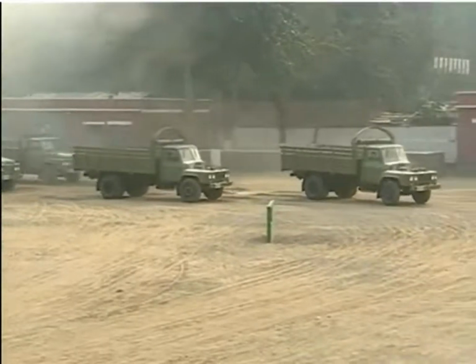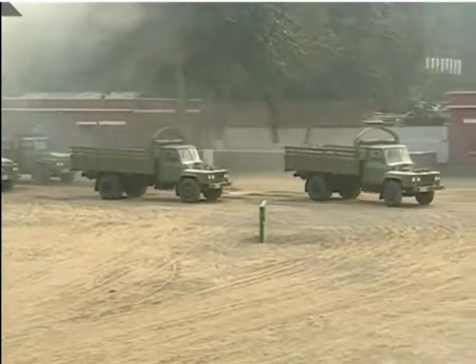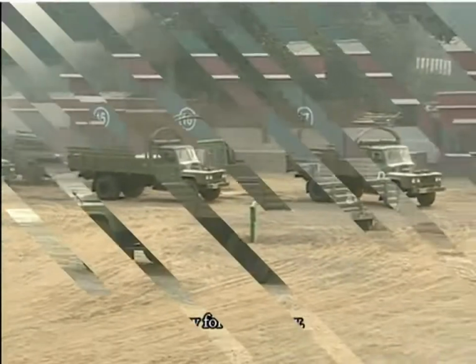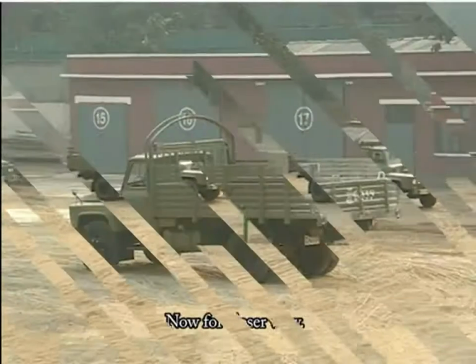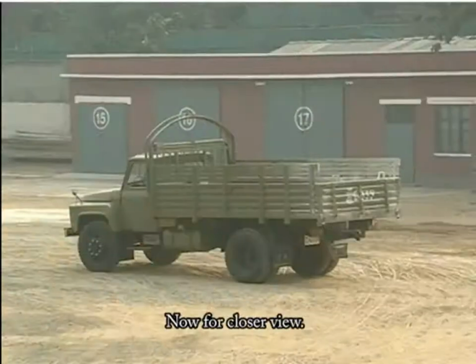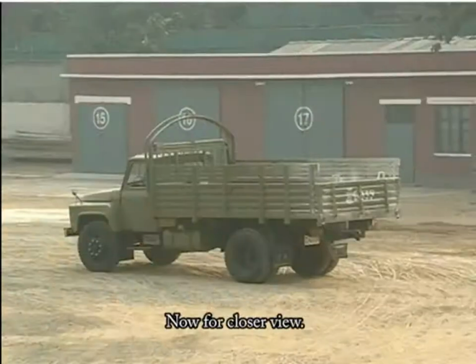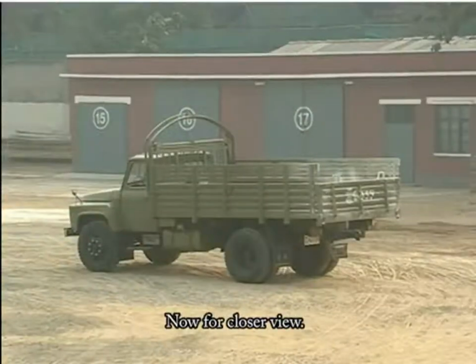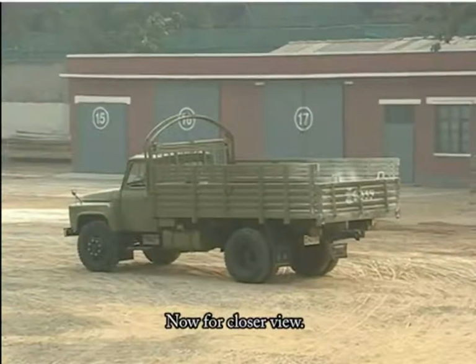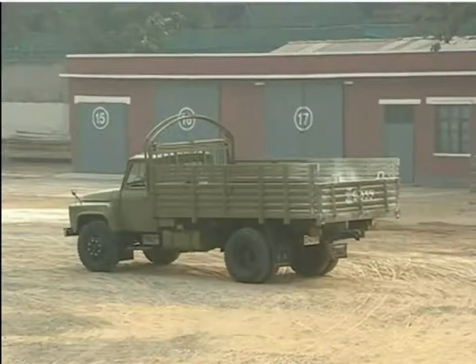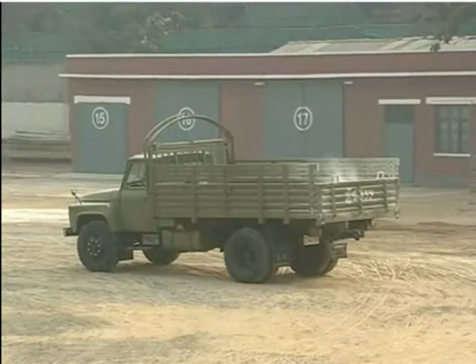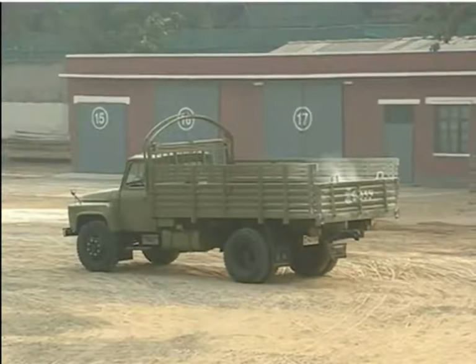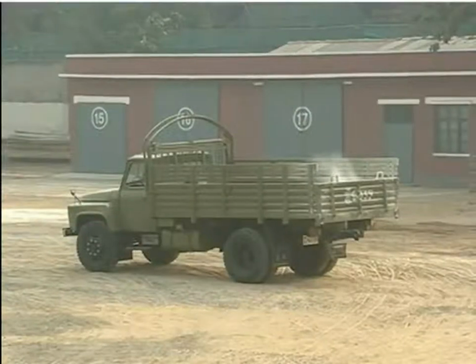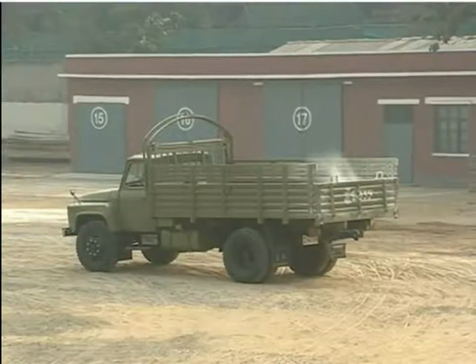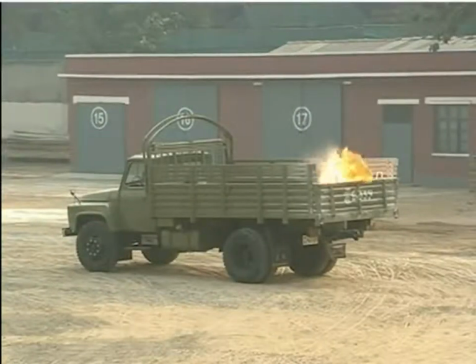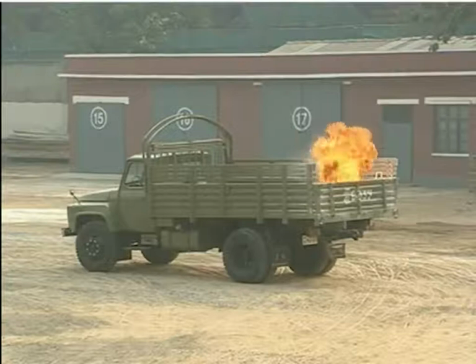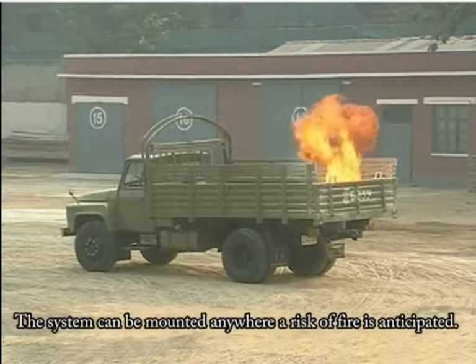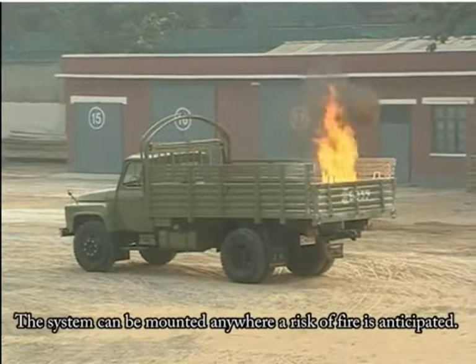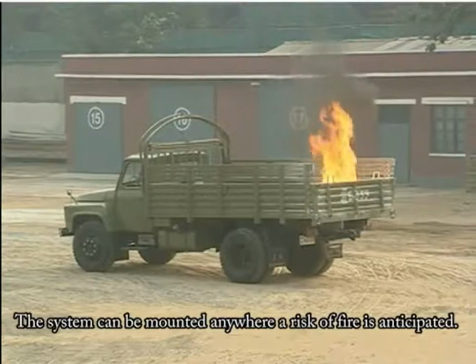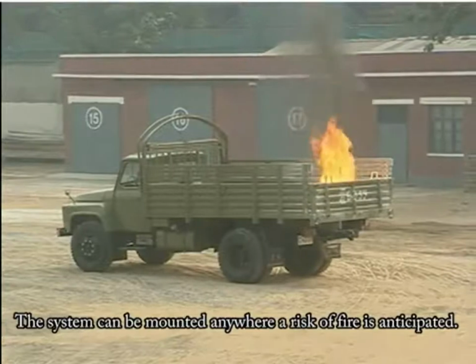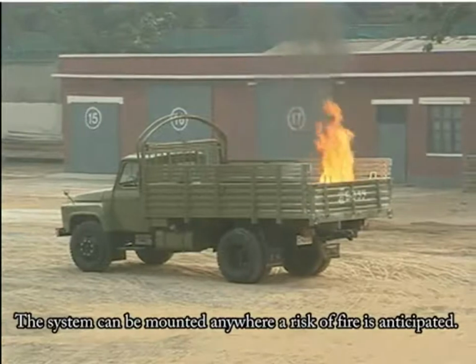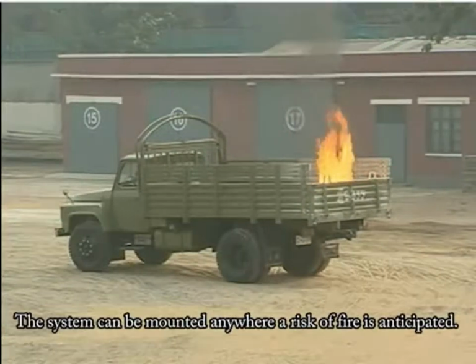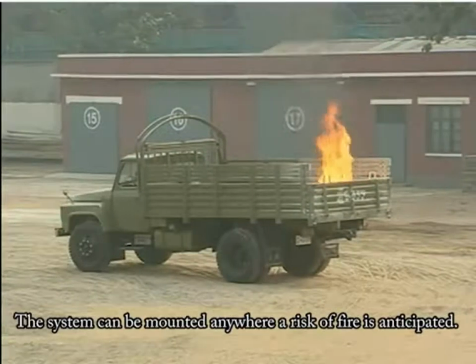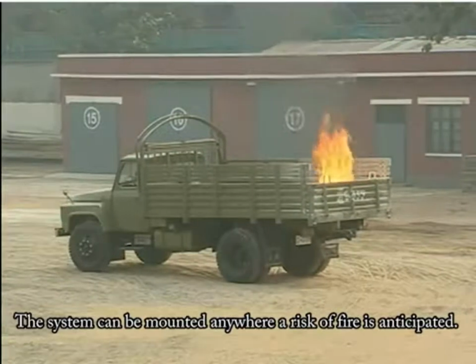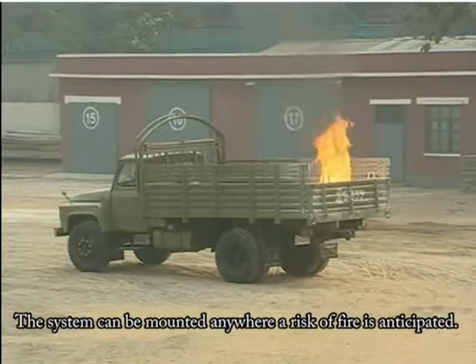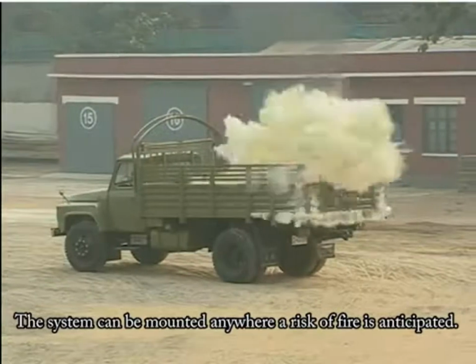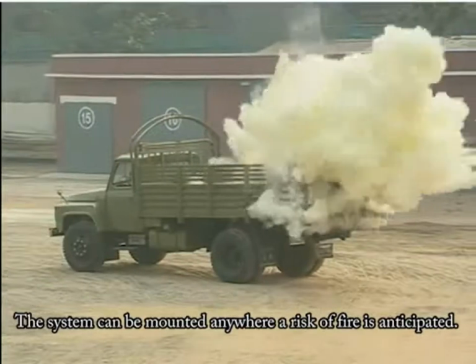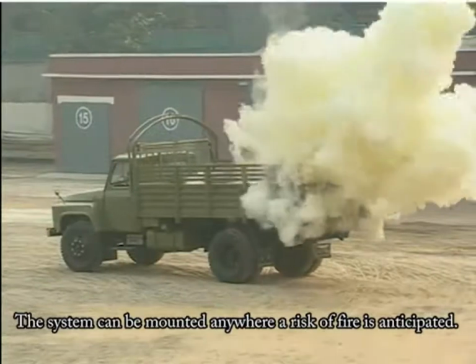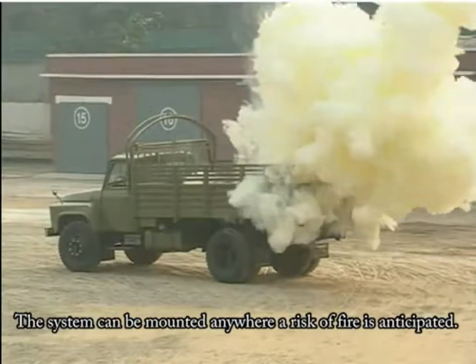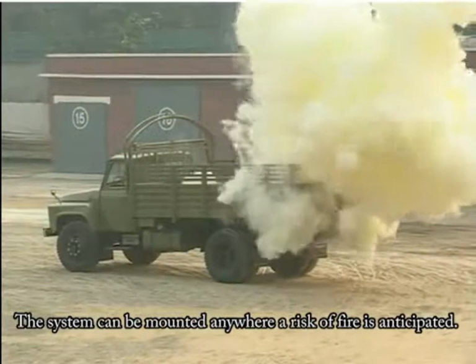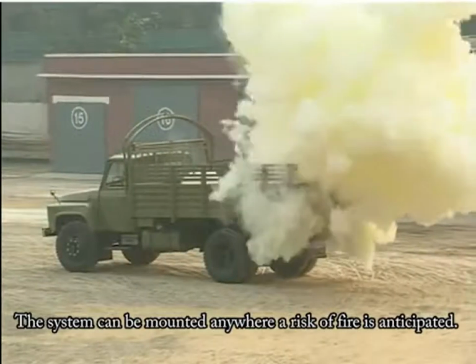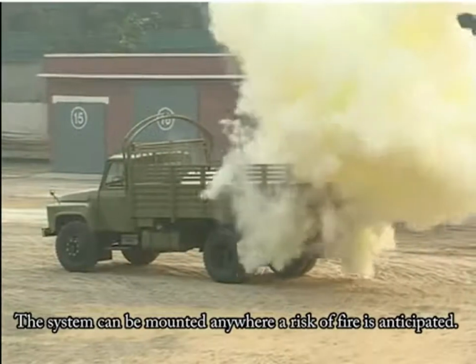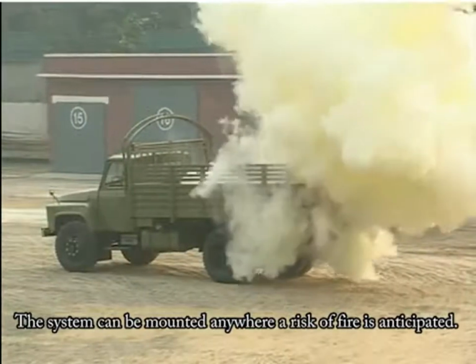Now, for a closer view. The system can be mounted anywhere a risk of fire is anticipated.